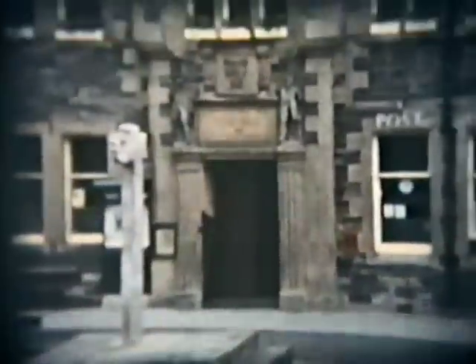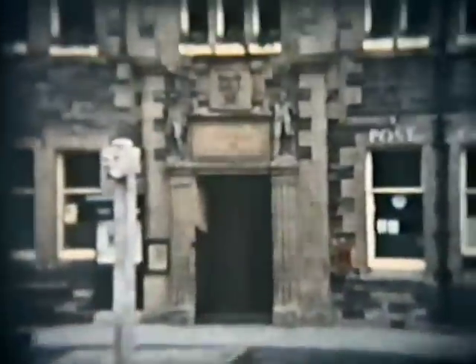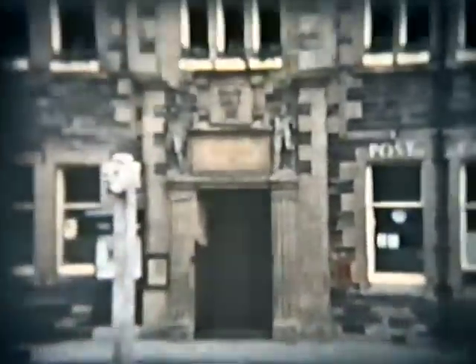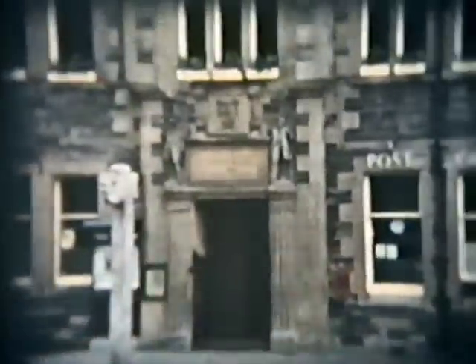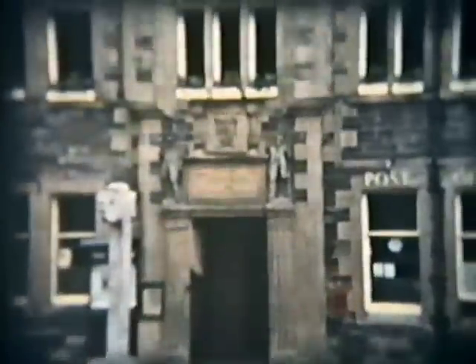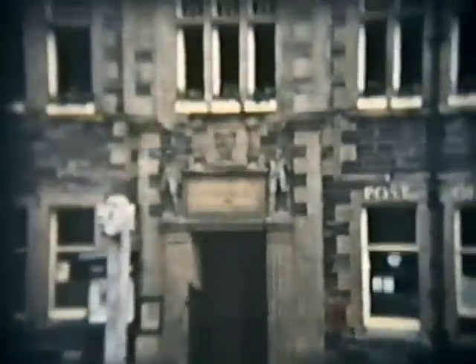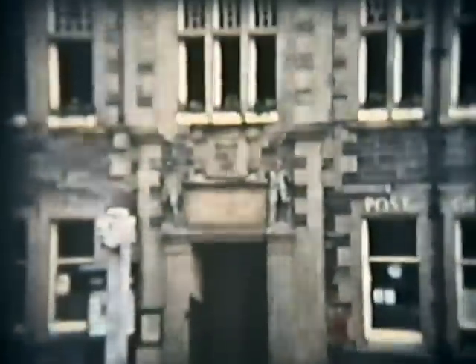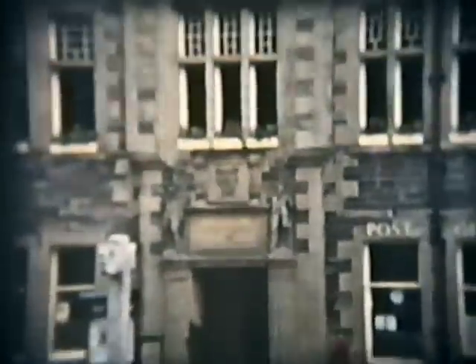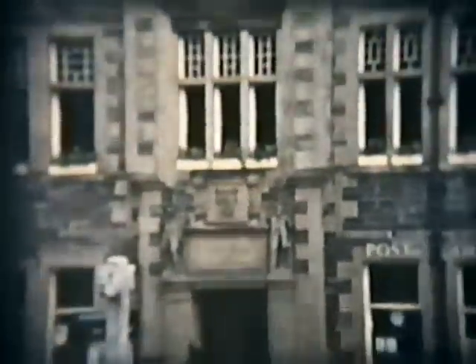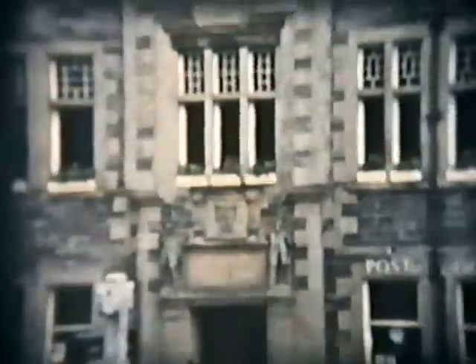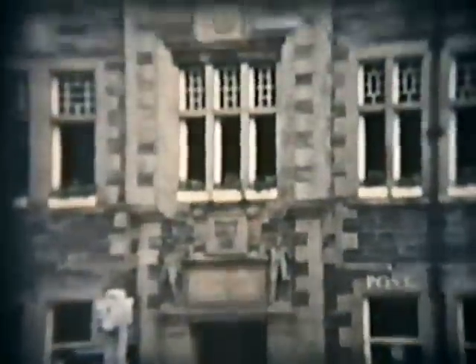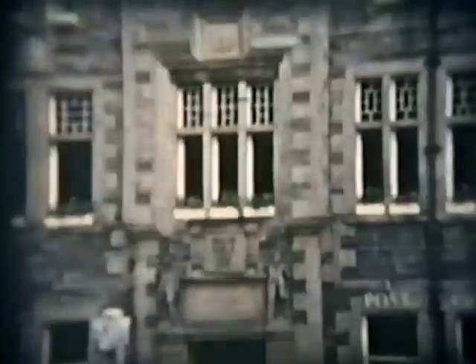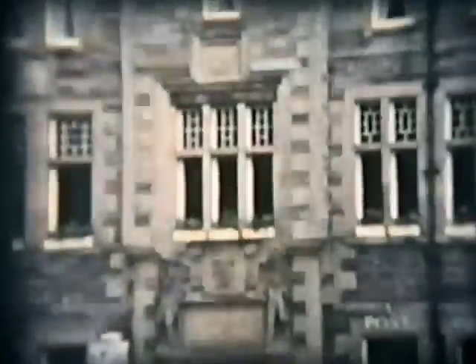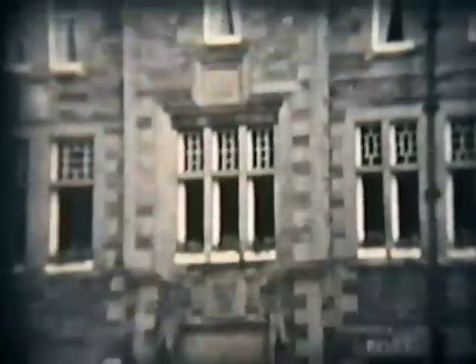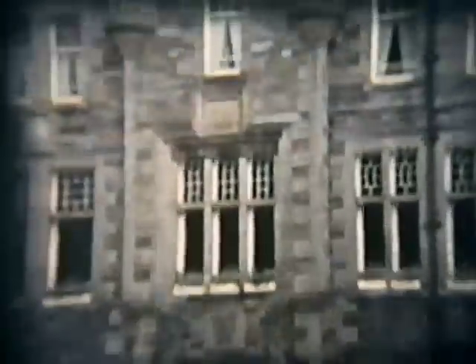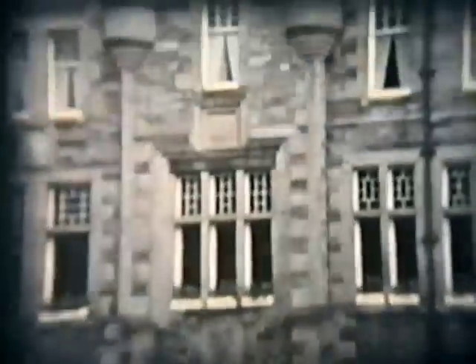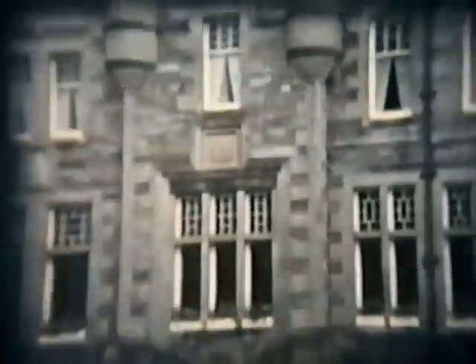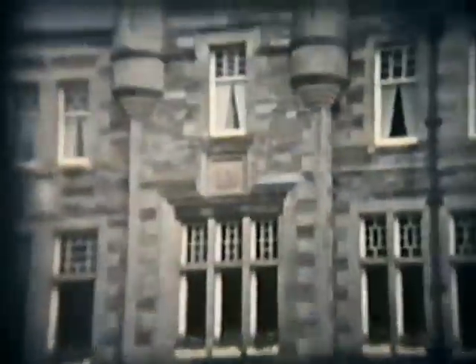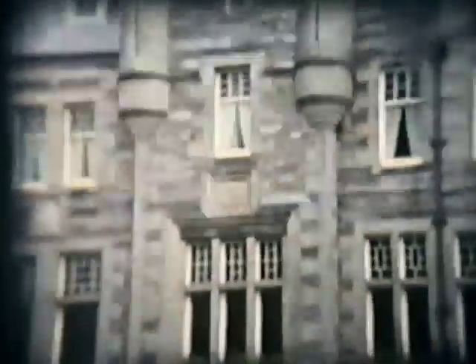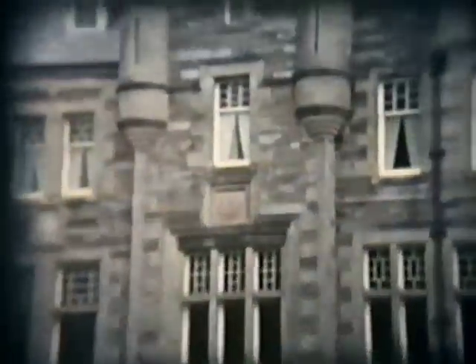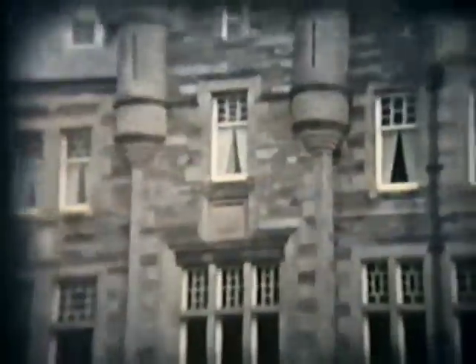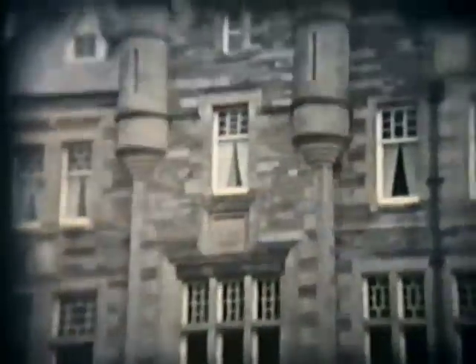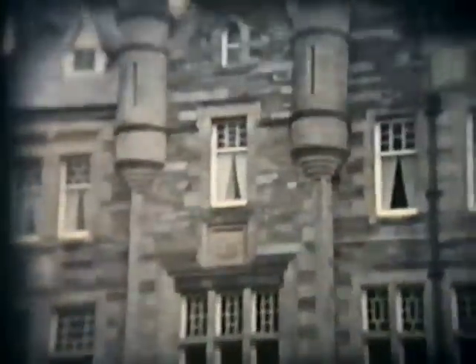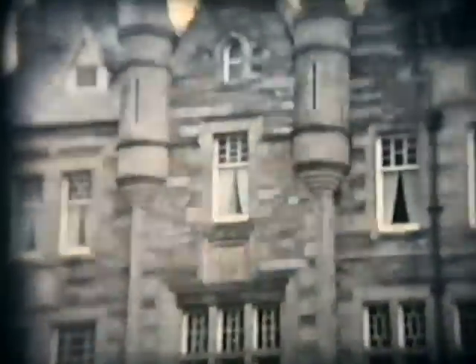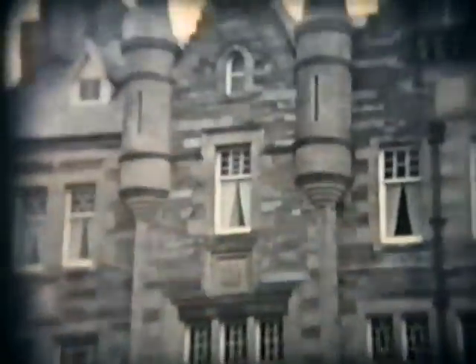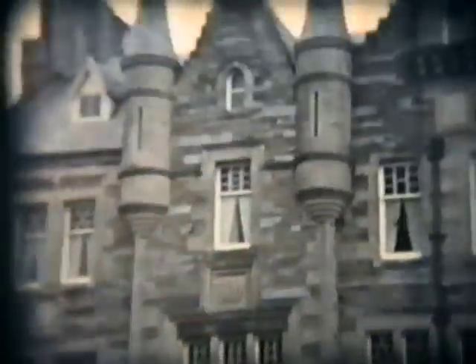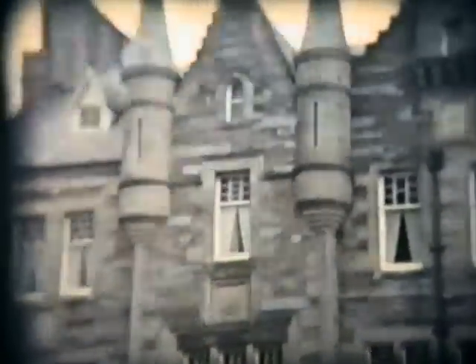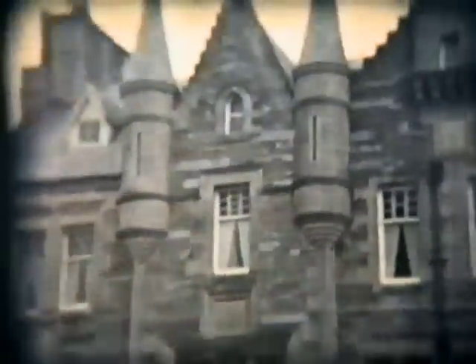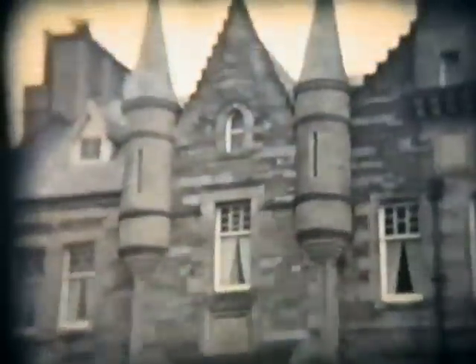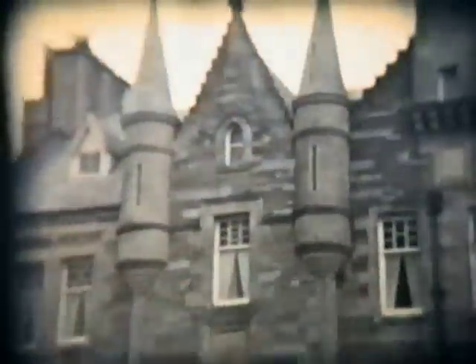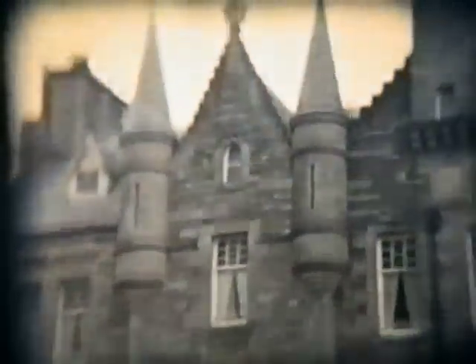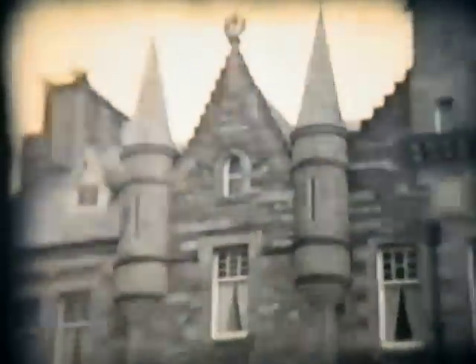Here's a view of the Town Hall again — no change here, same old place.